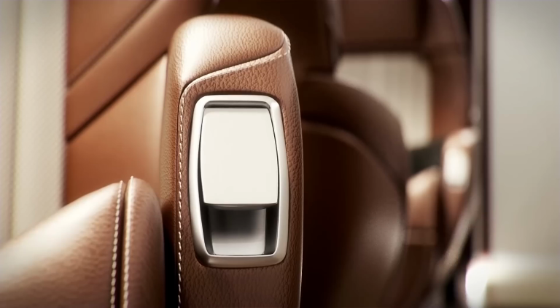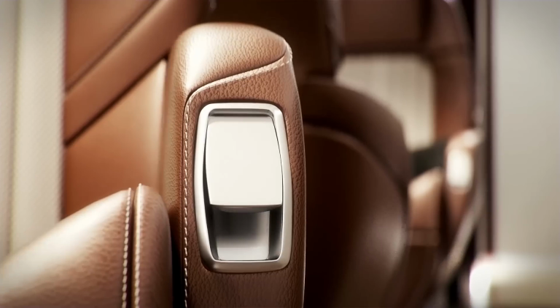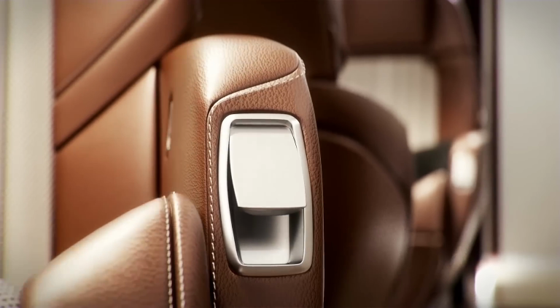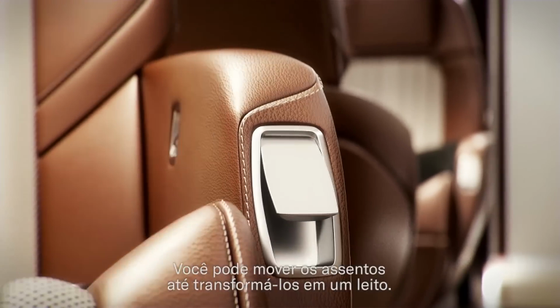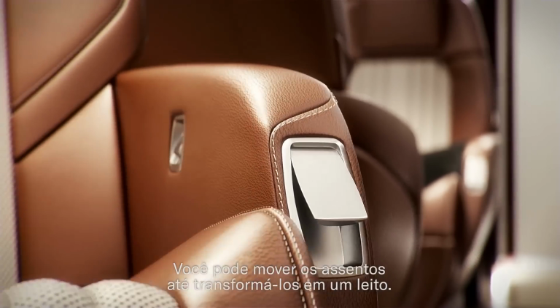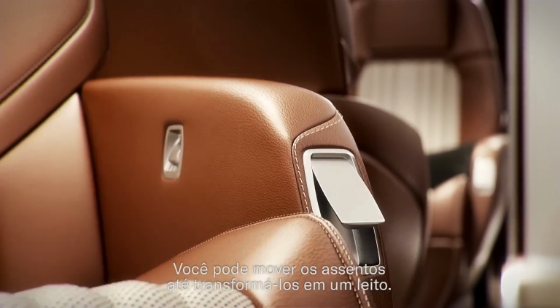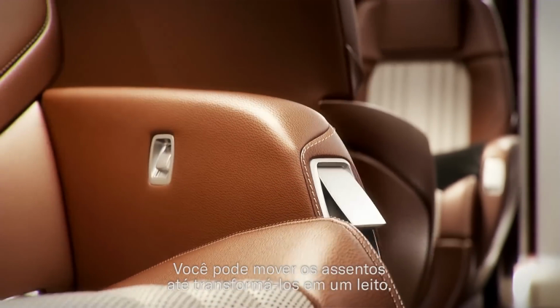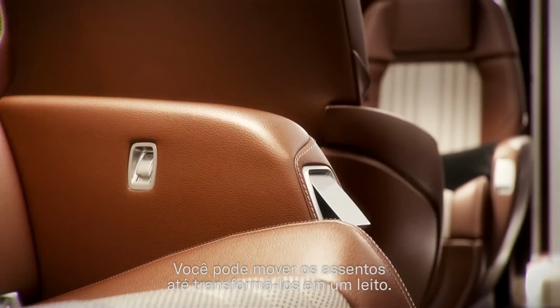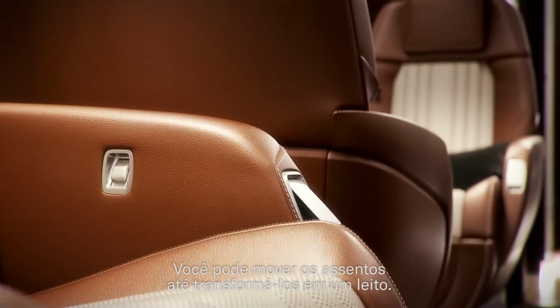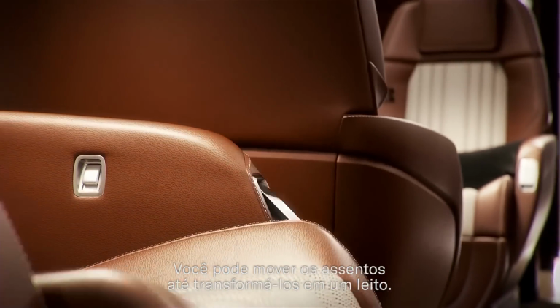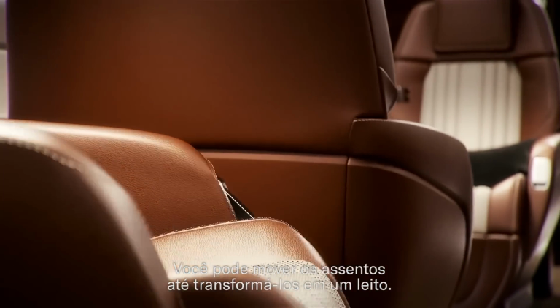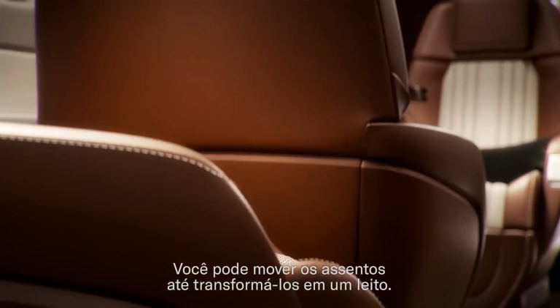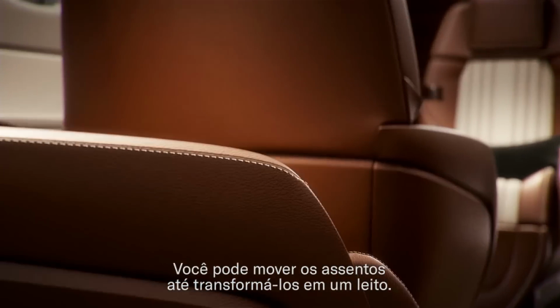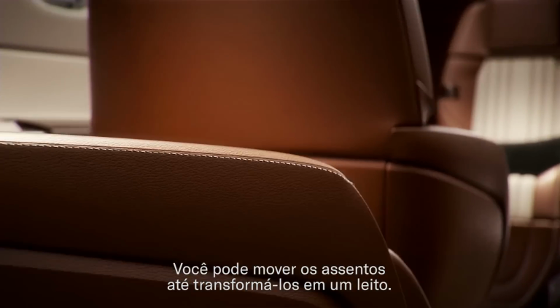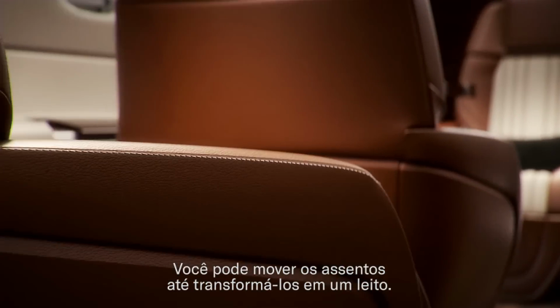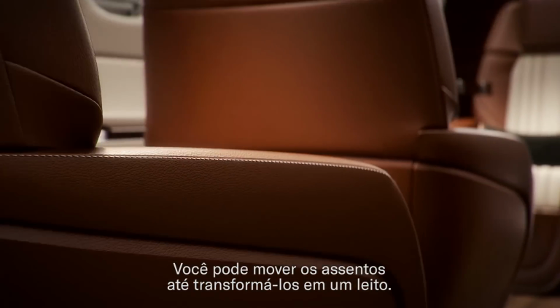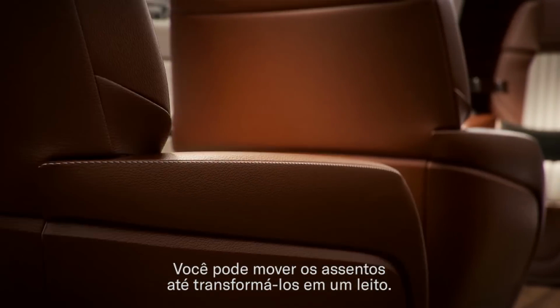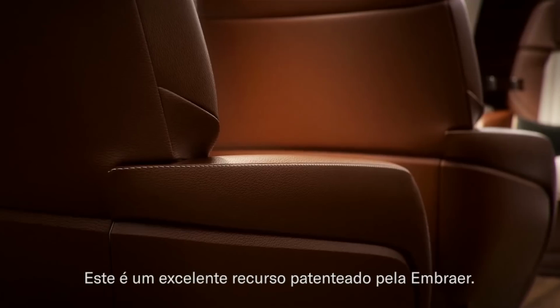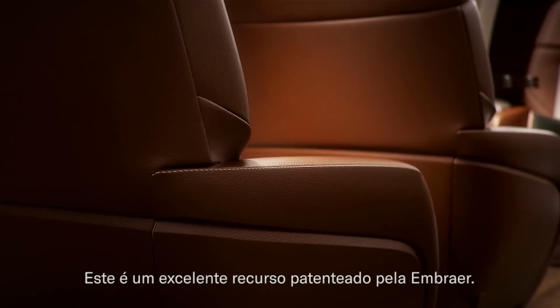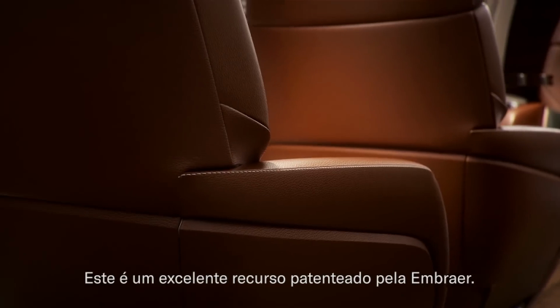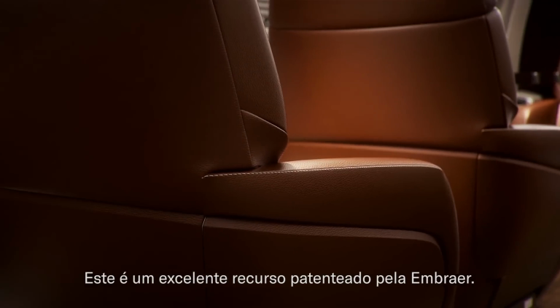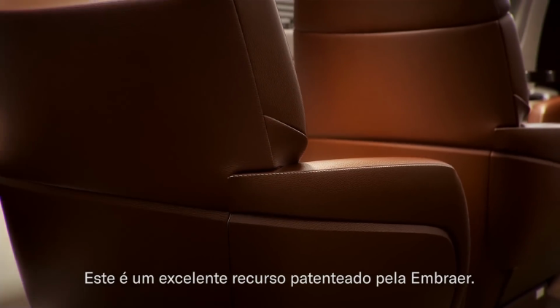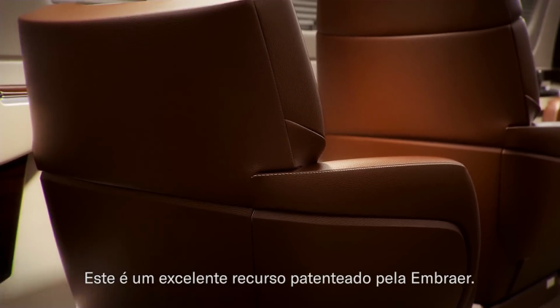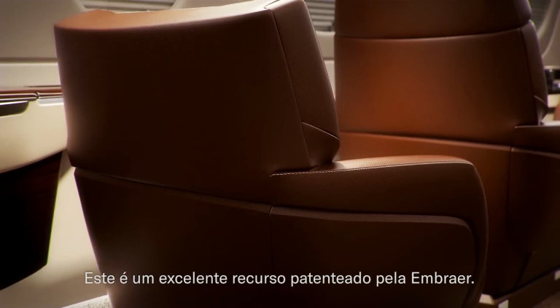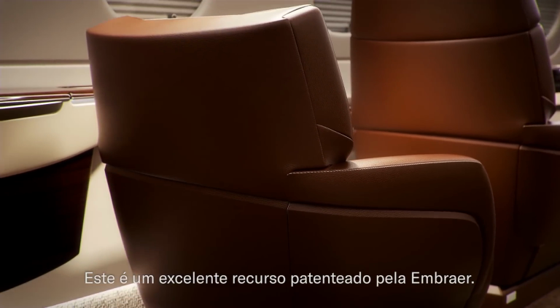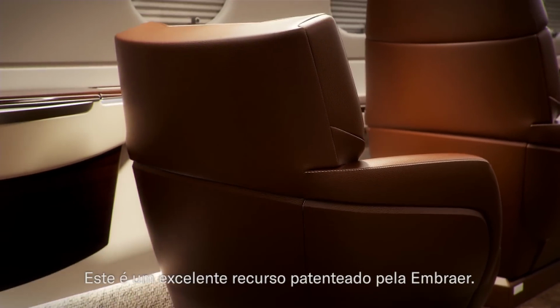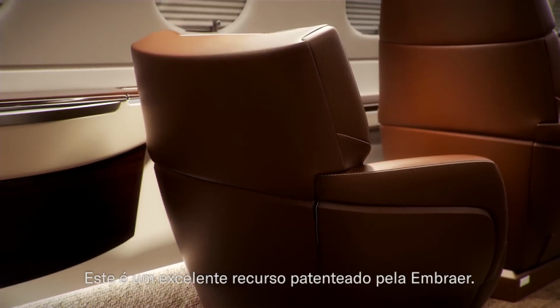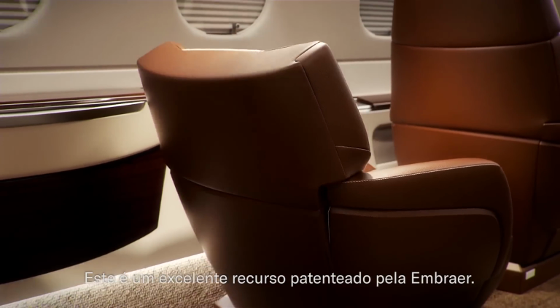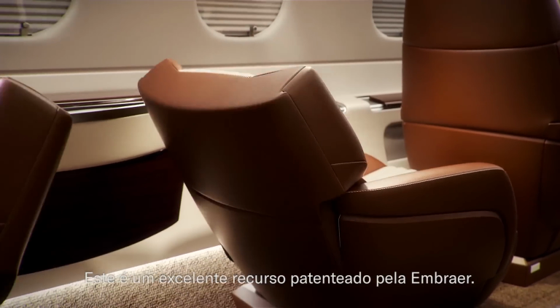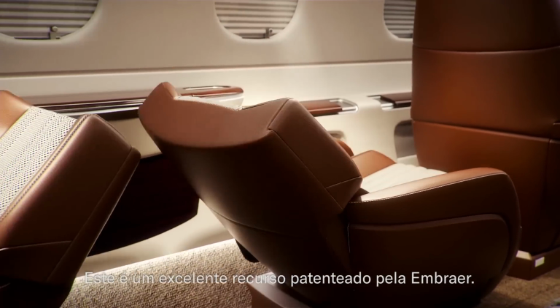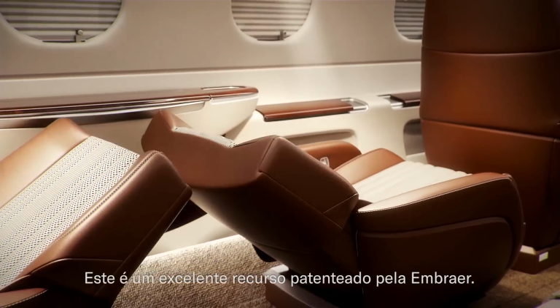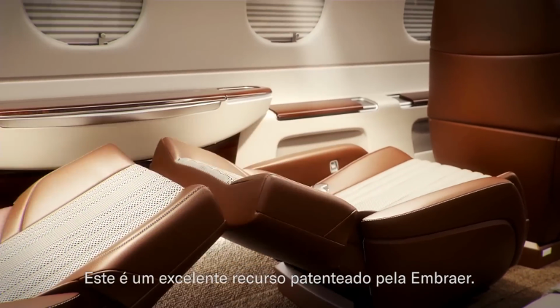You can move the seats and put them down creating a berth. This is an Embraer patent and a really cool feature.